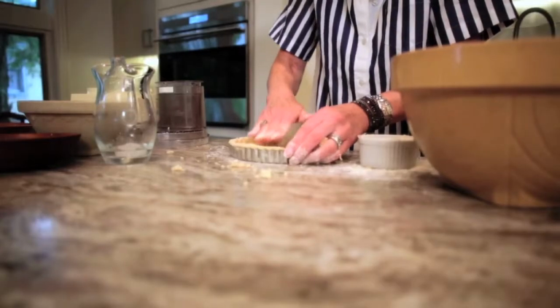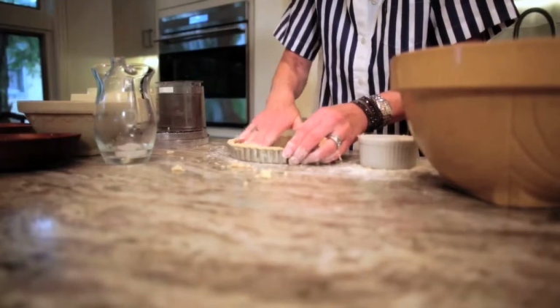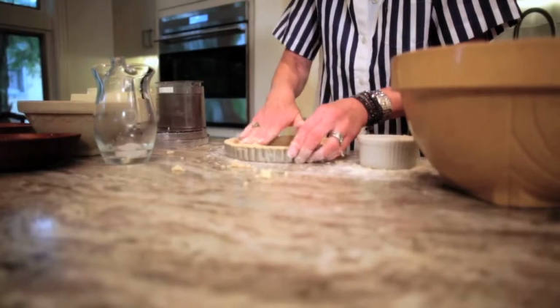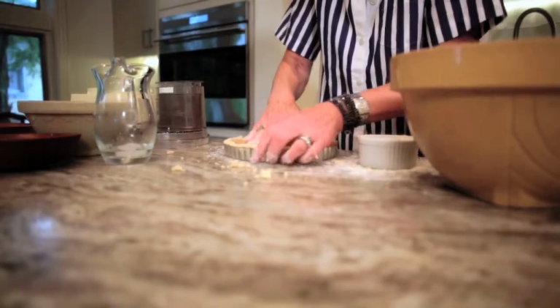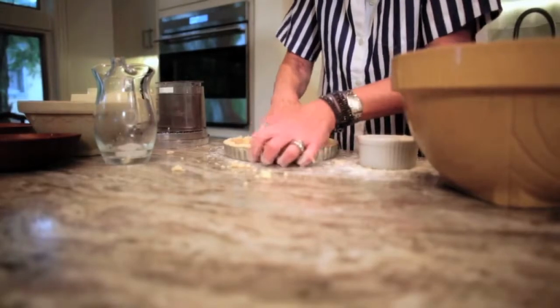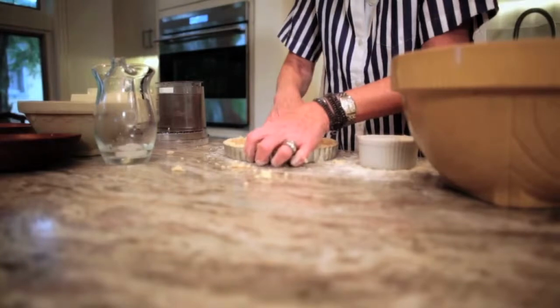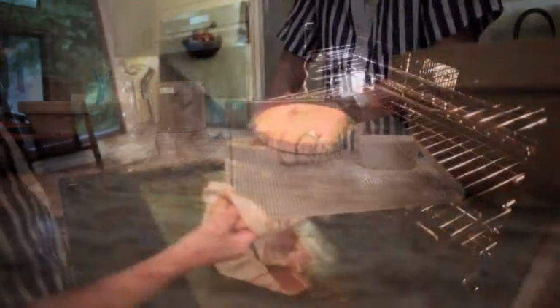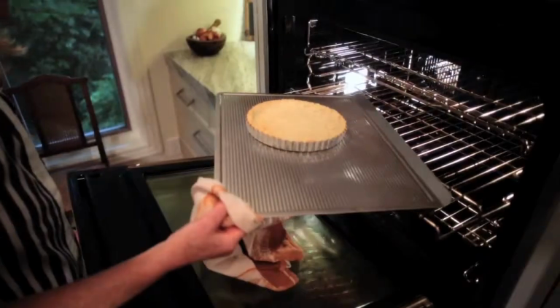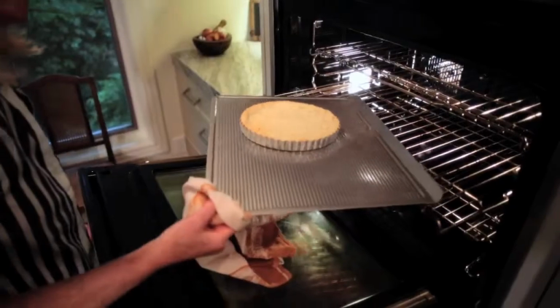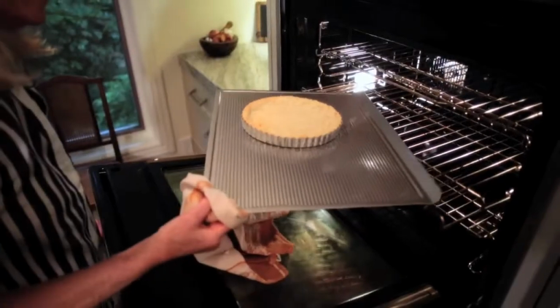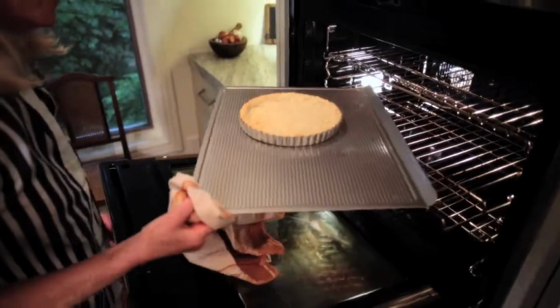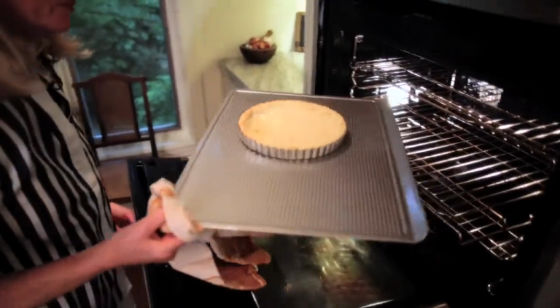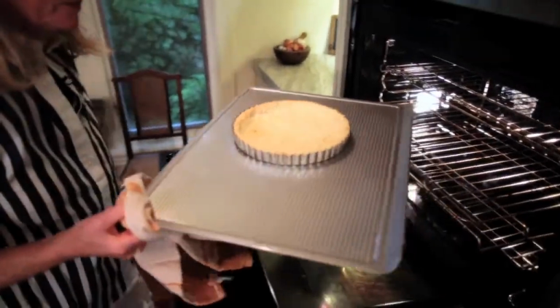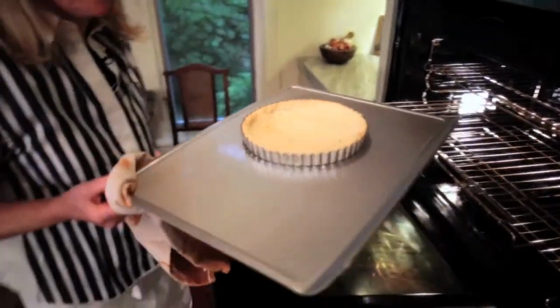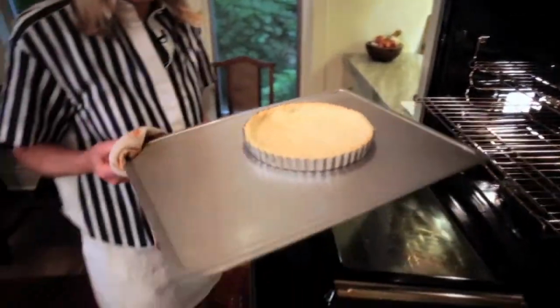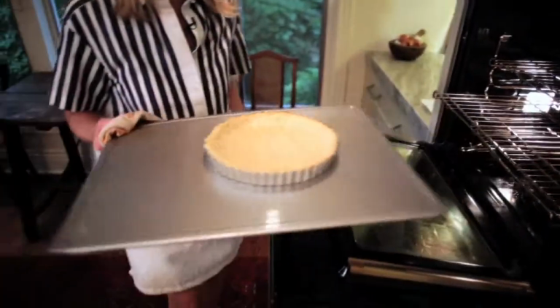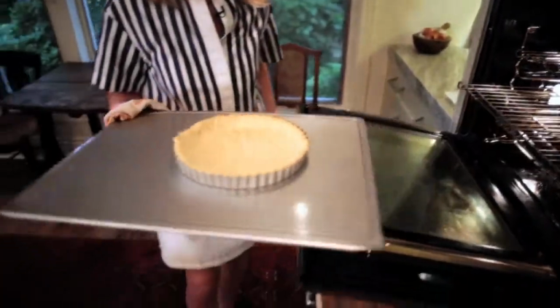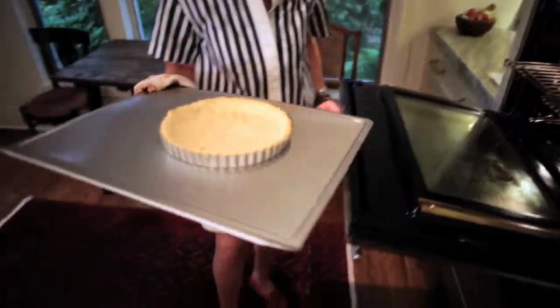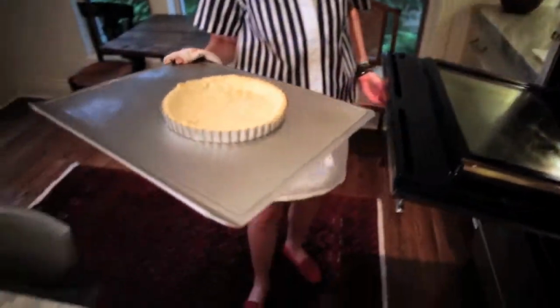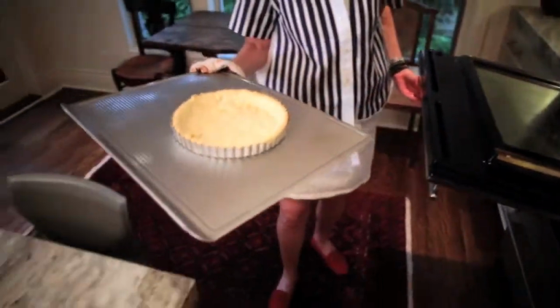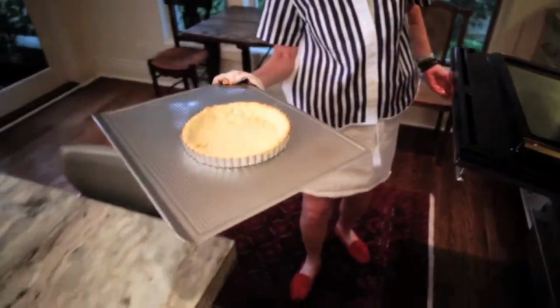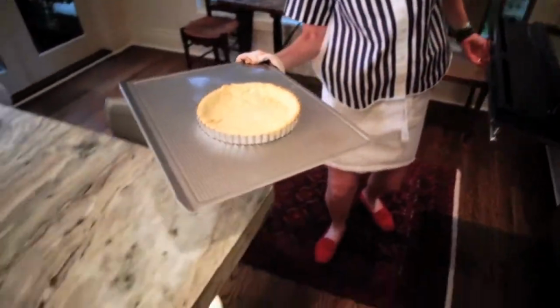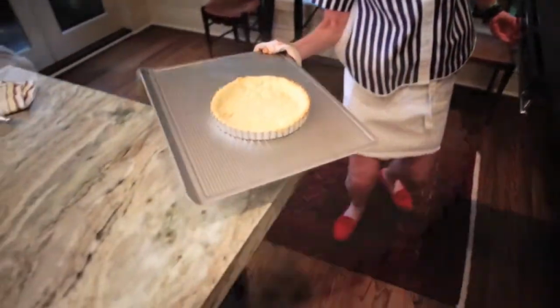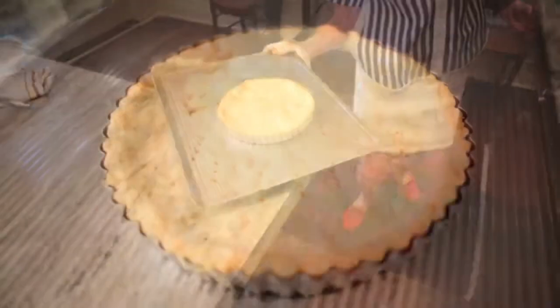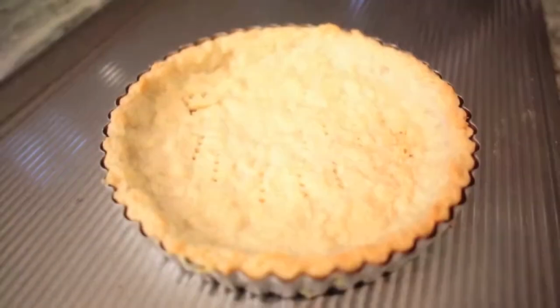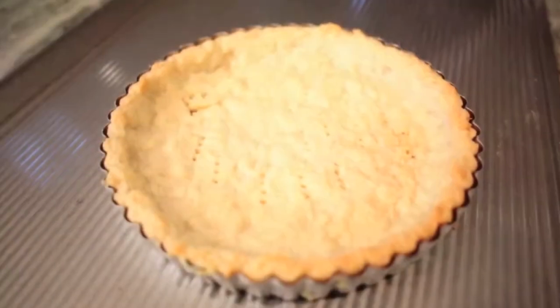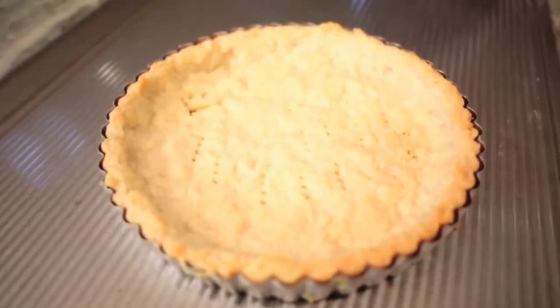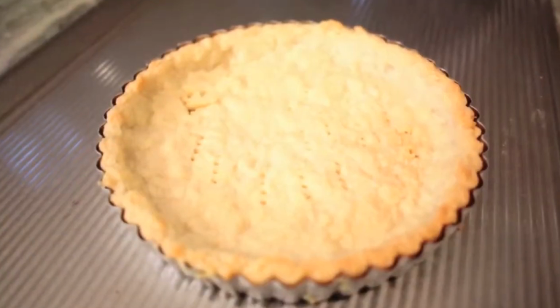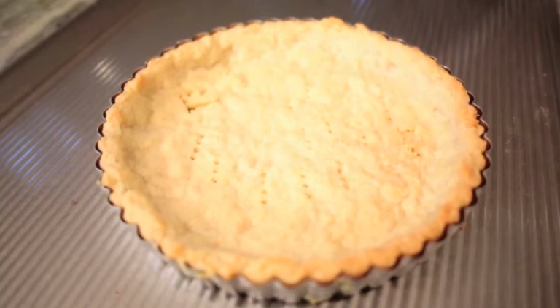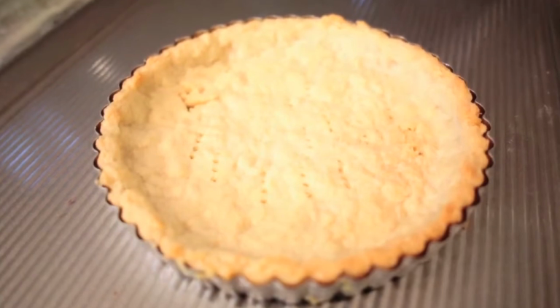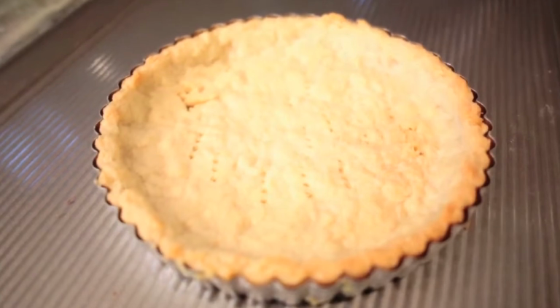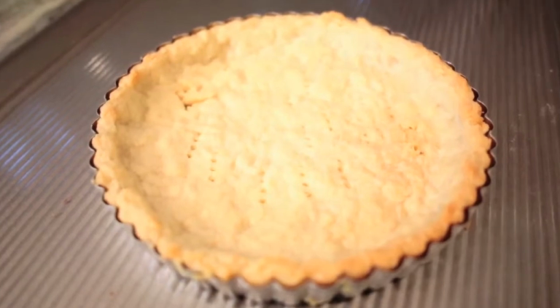Bake it in the oven for about 20 minutes at 350 degrees until it's just golden on the edges. Then it's ready for your filling.